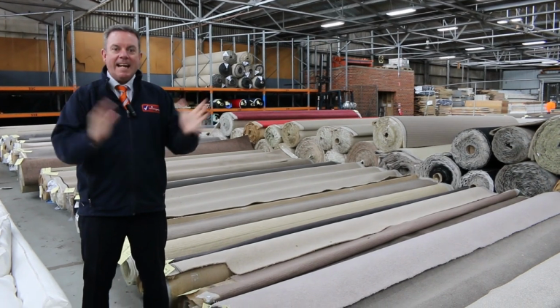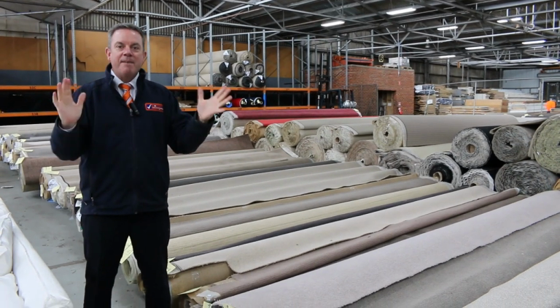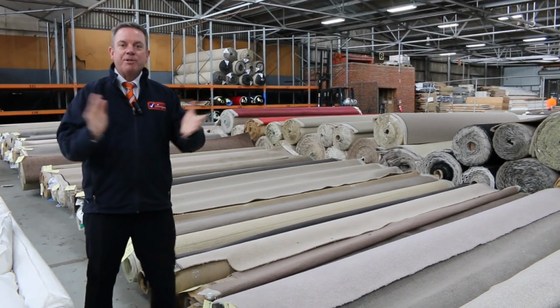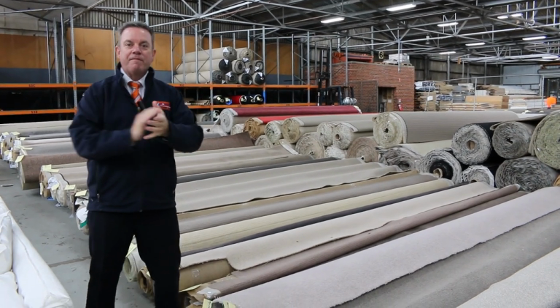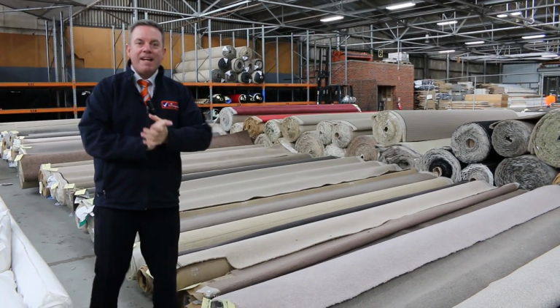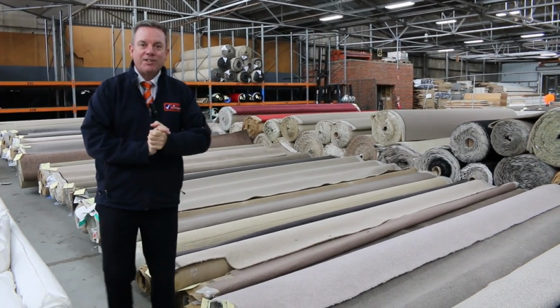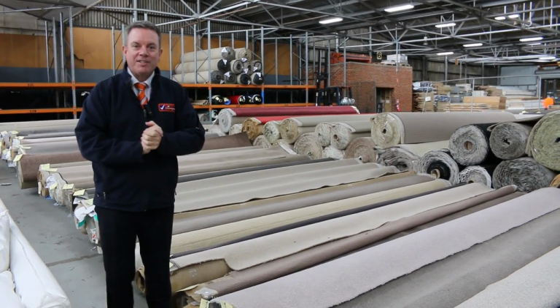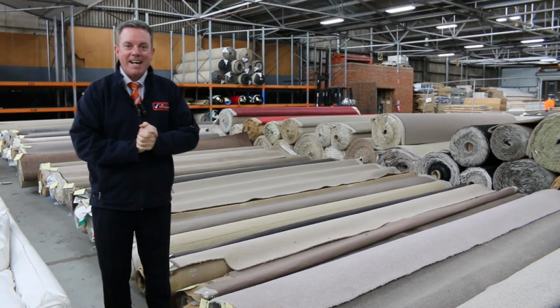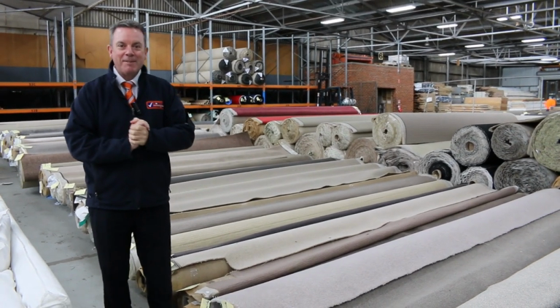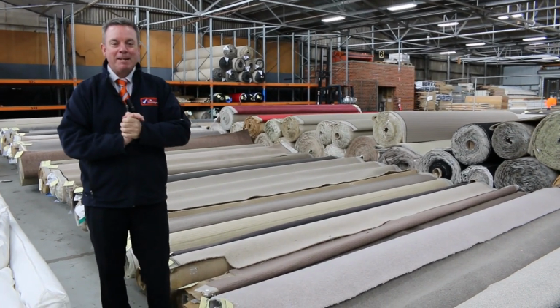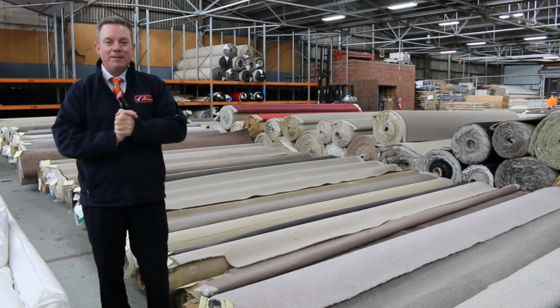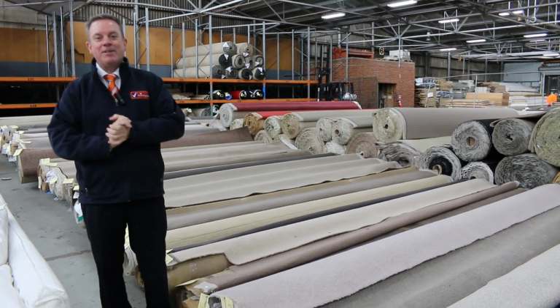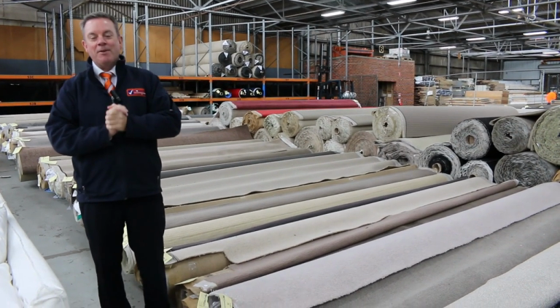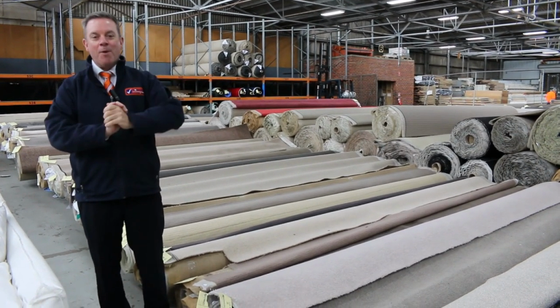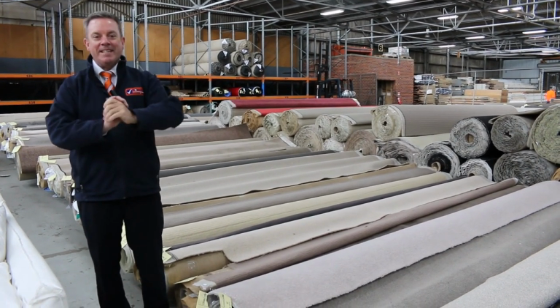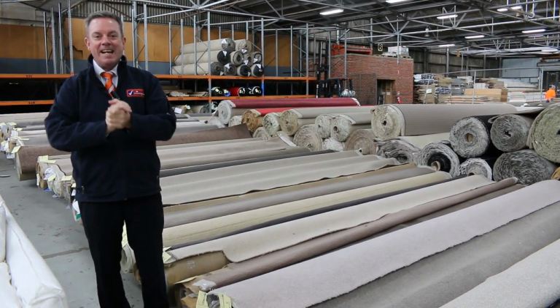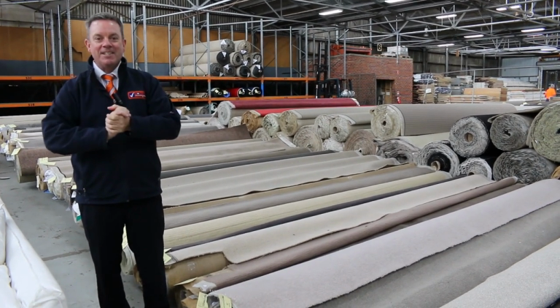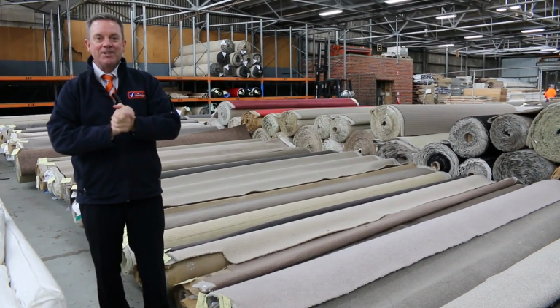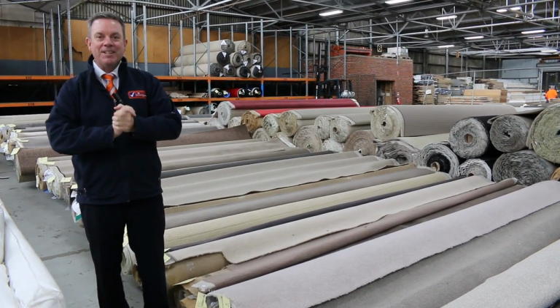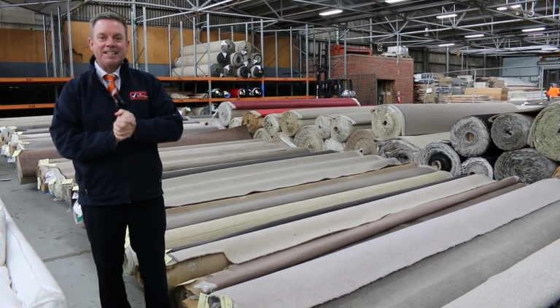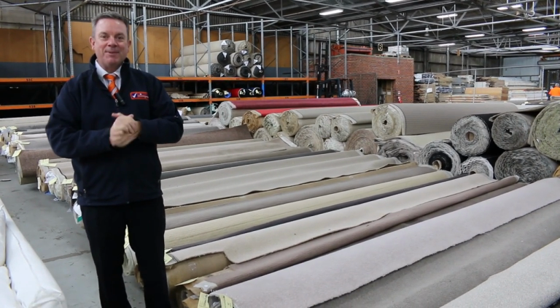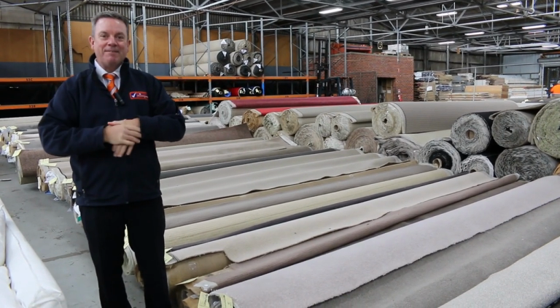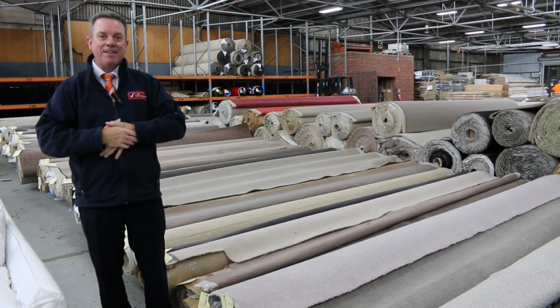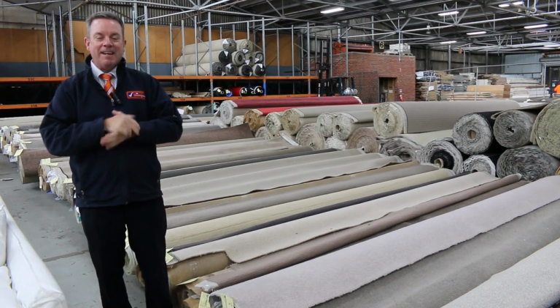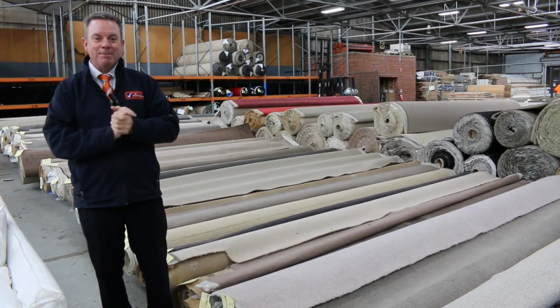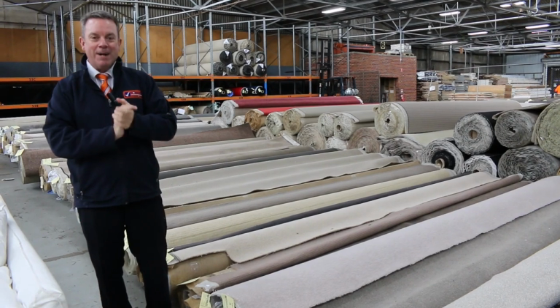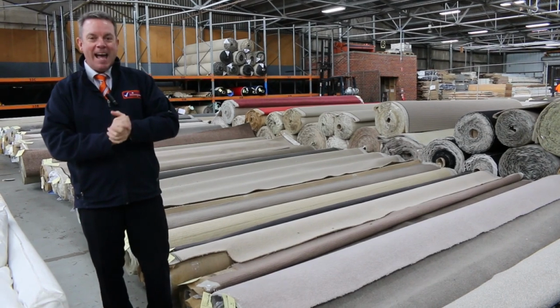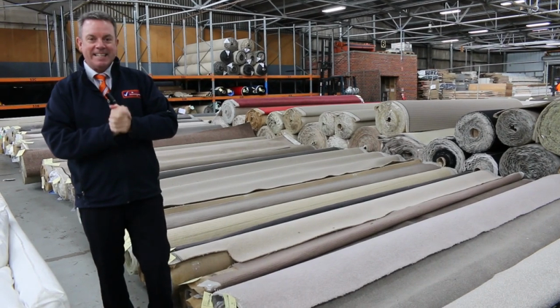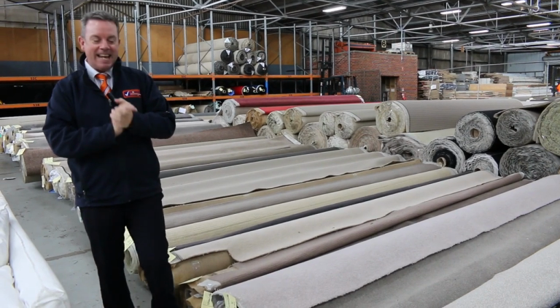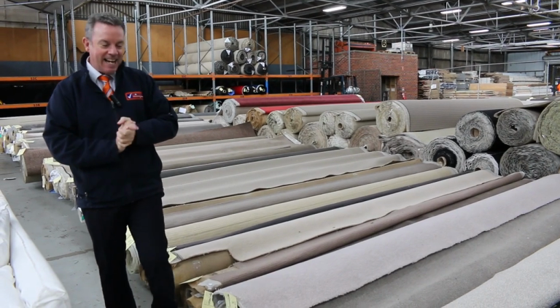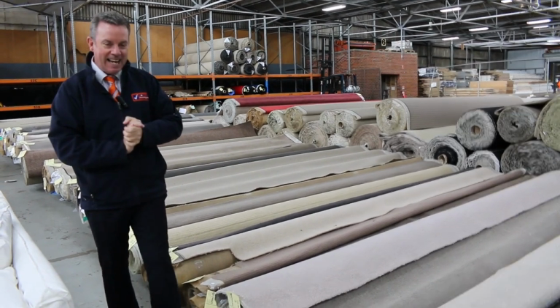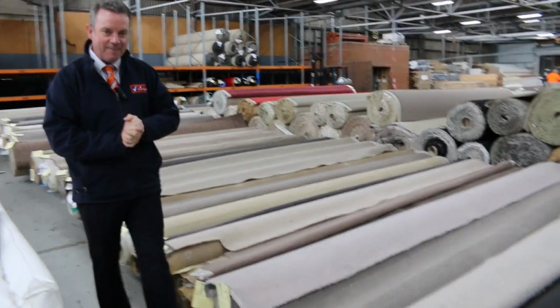G'day, I'm John from Fowler's Auction and Sales. I'm here to preview Wednesday's auction — that's the 21st of April at 10am.